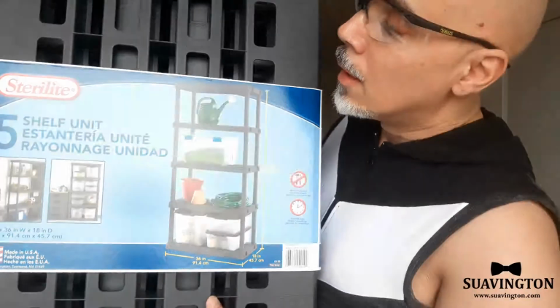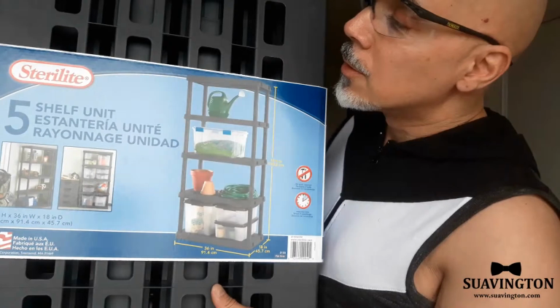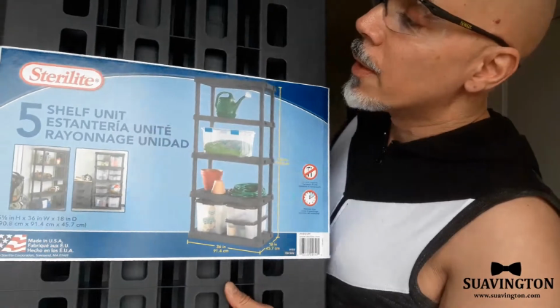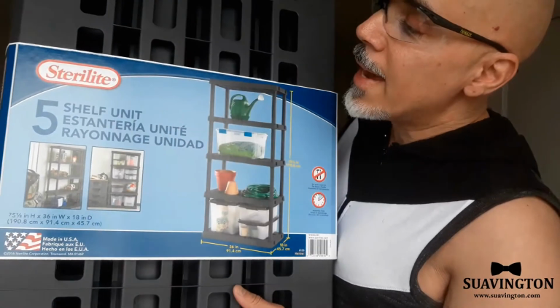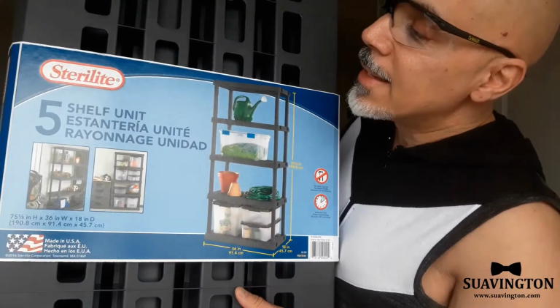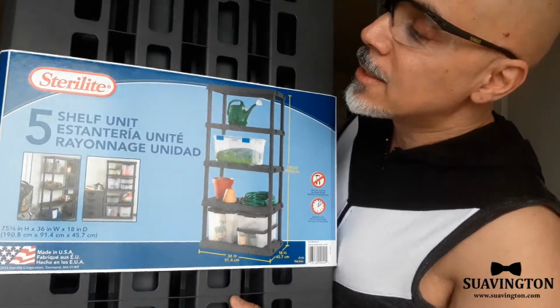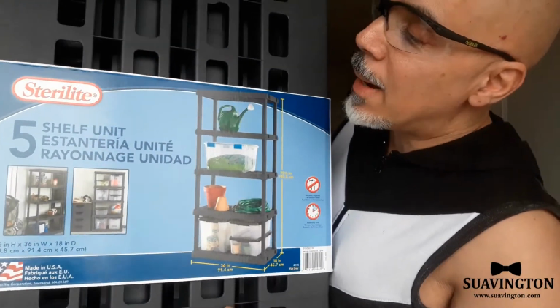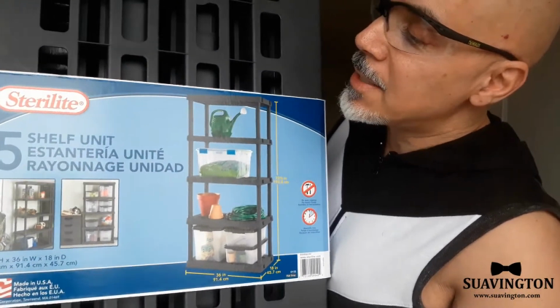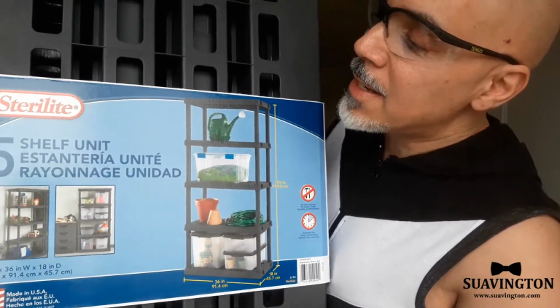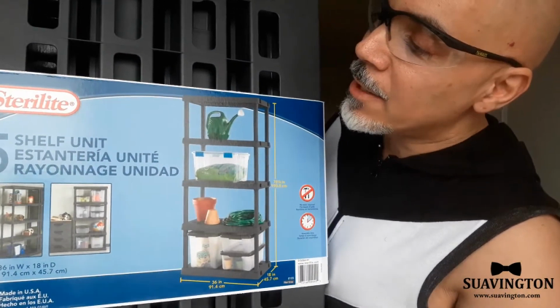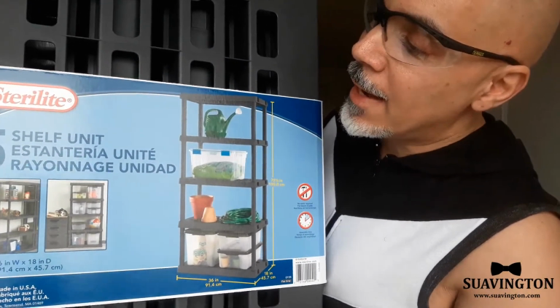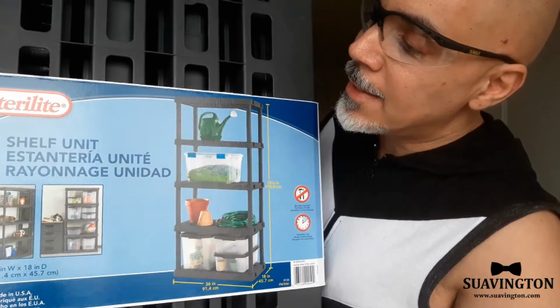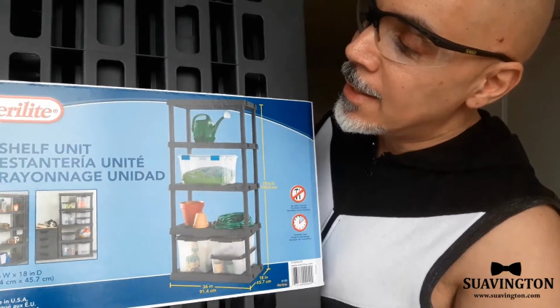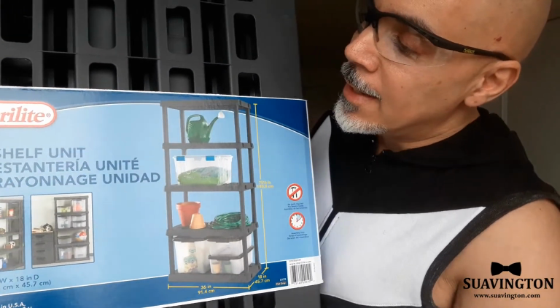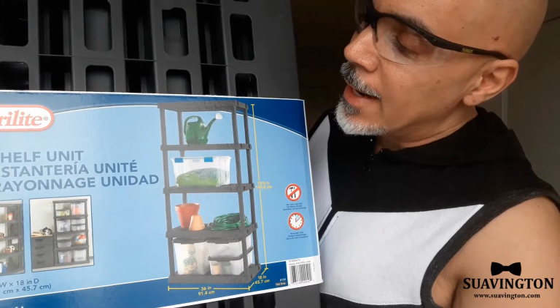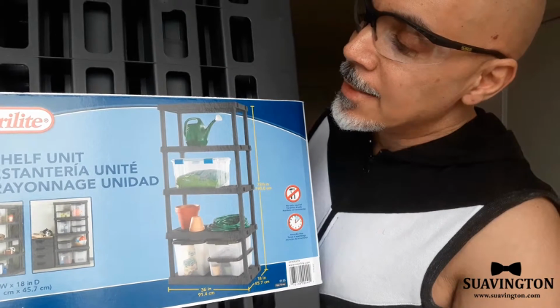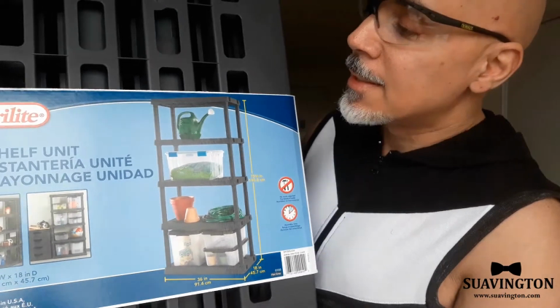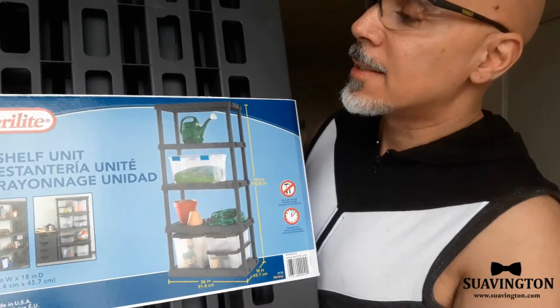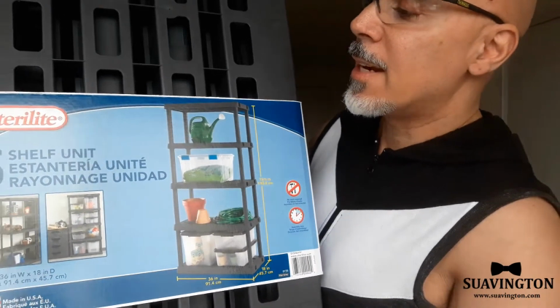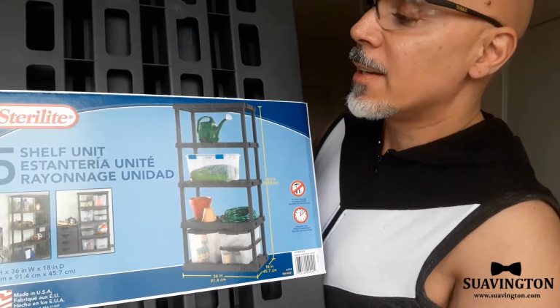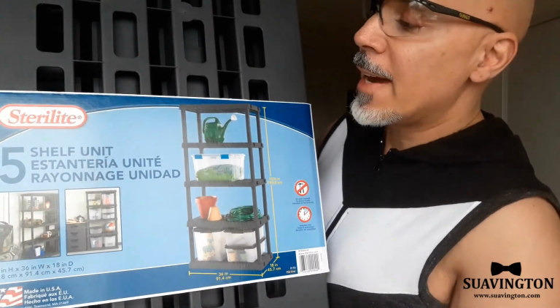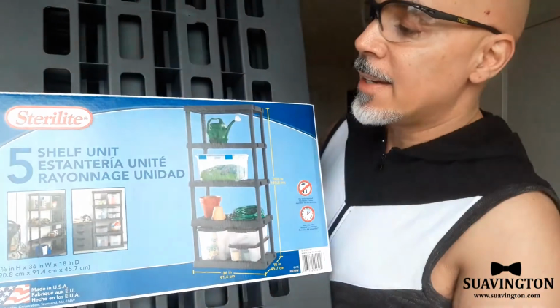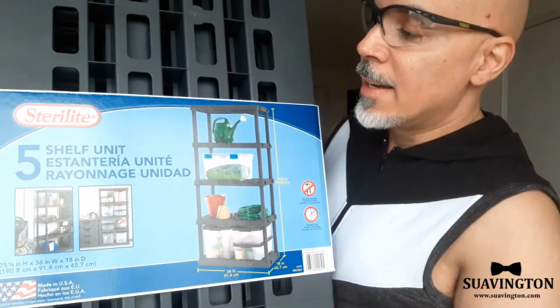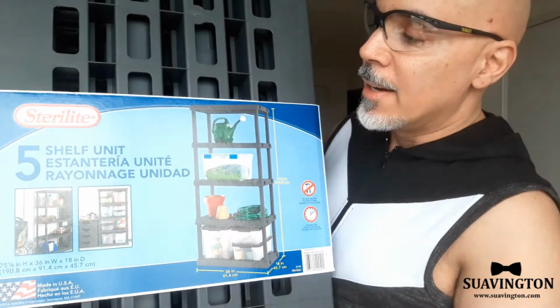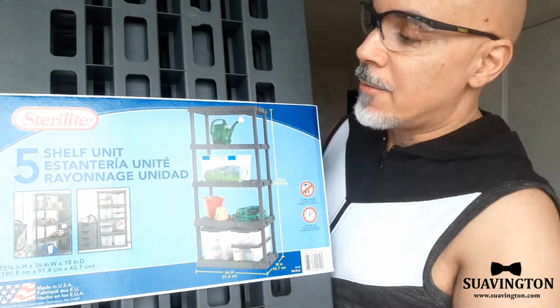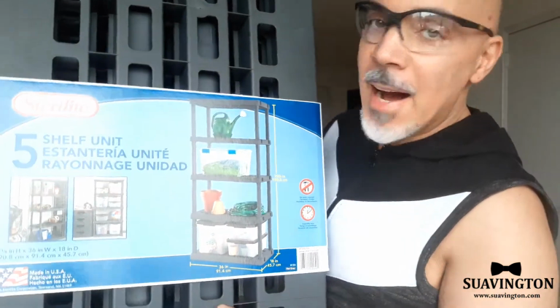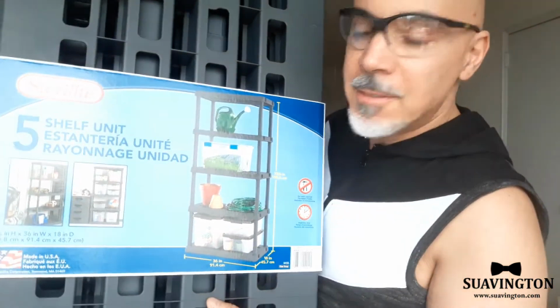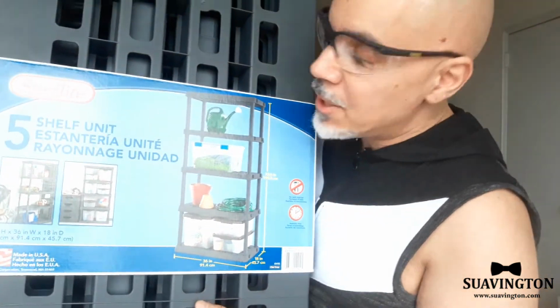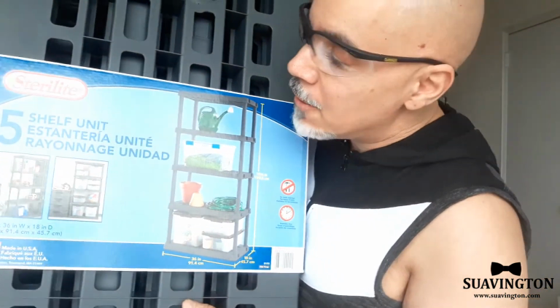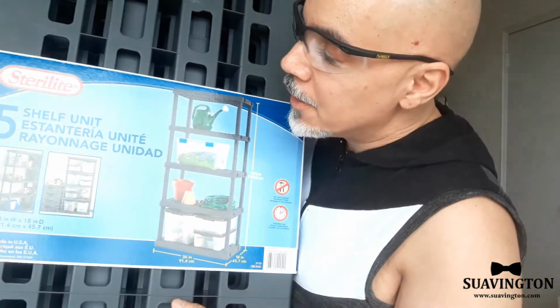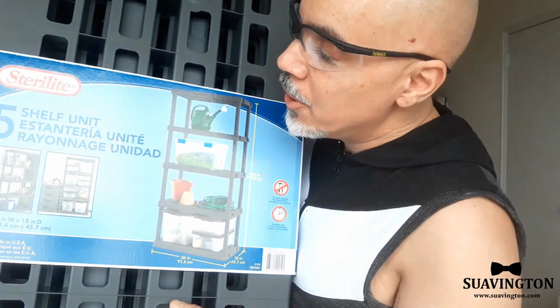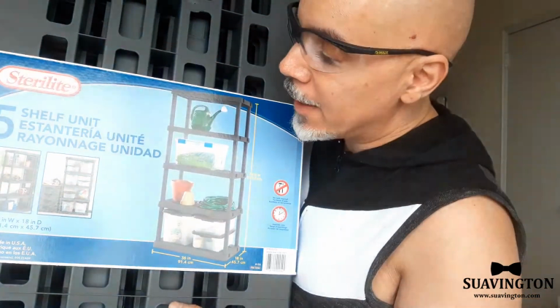So again, this is by Sterilite, and this is a Sterilite 5-shelf unit.